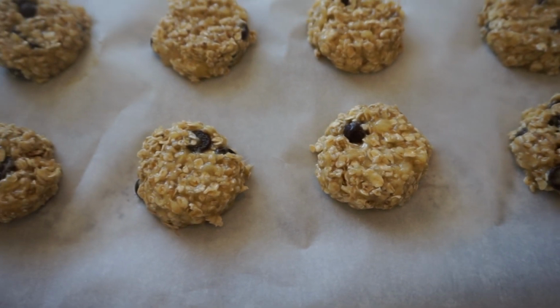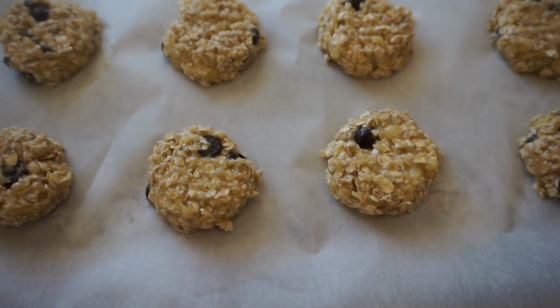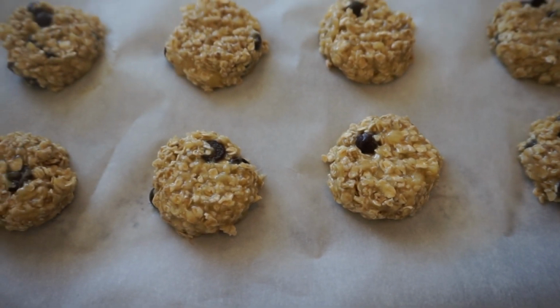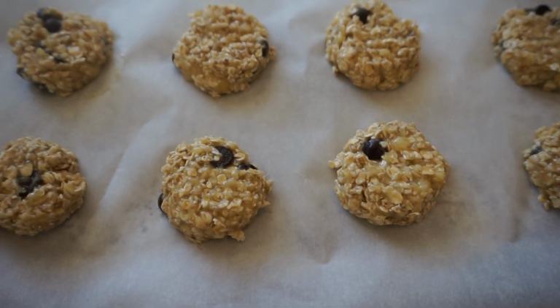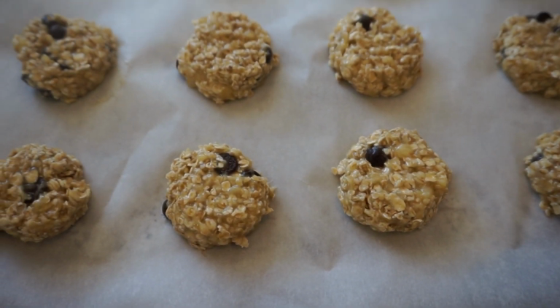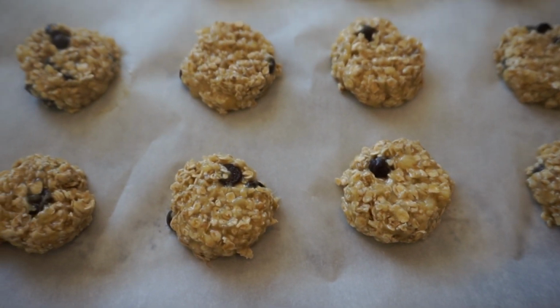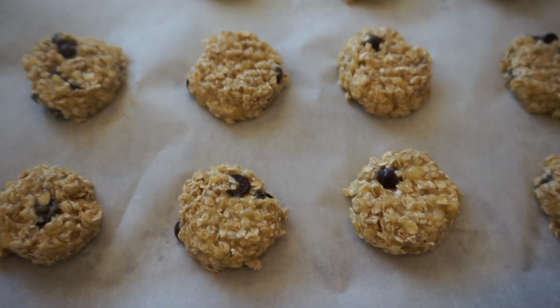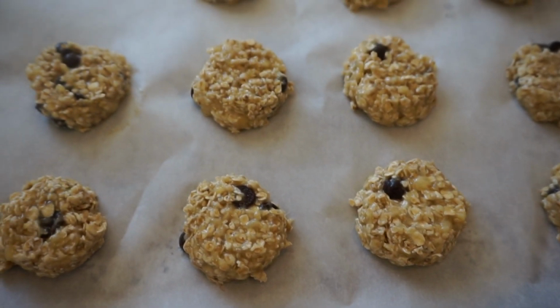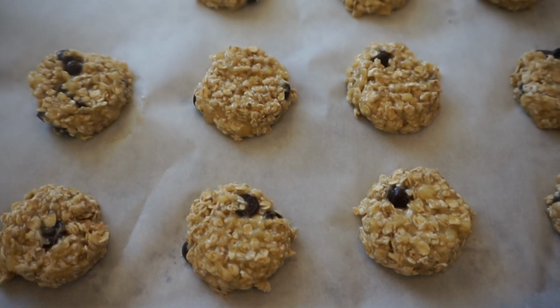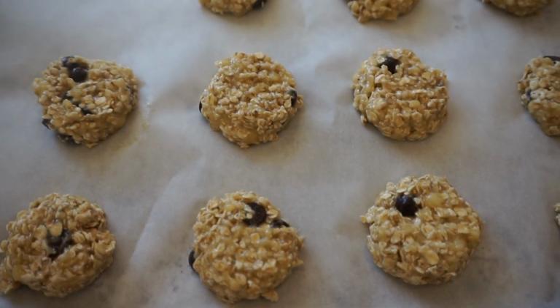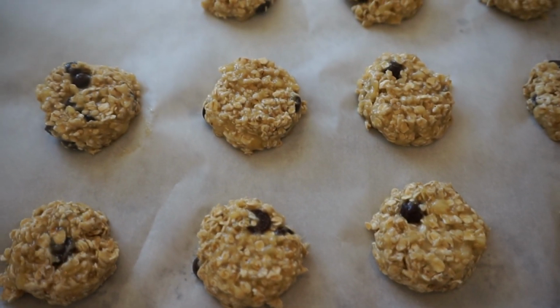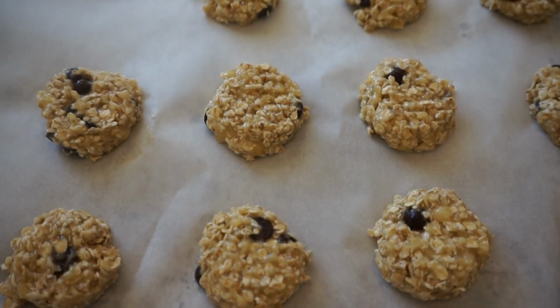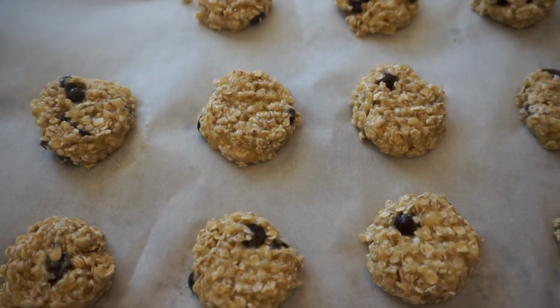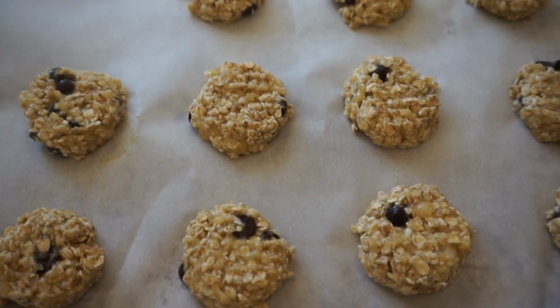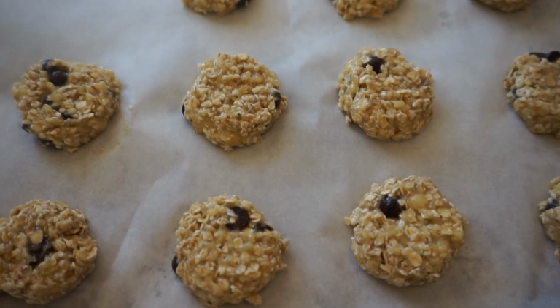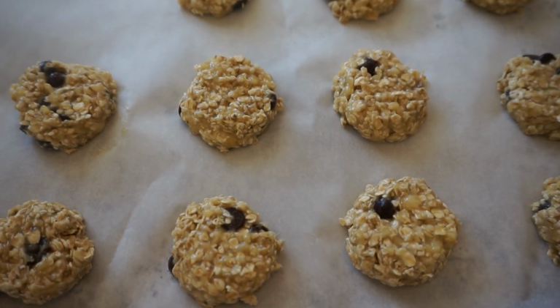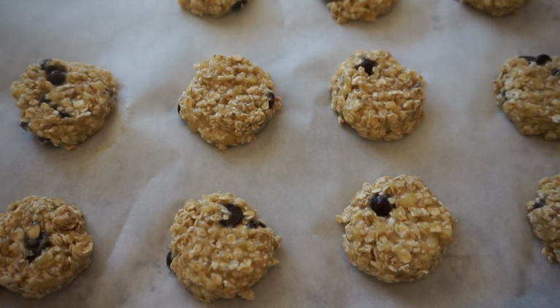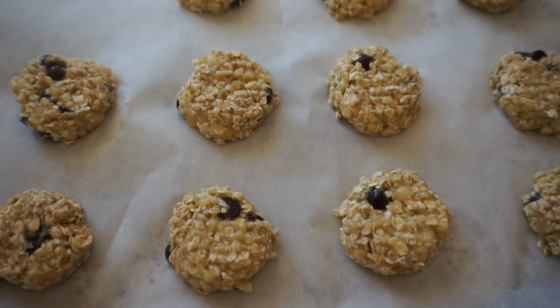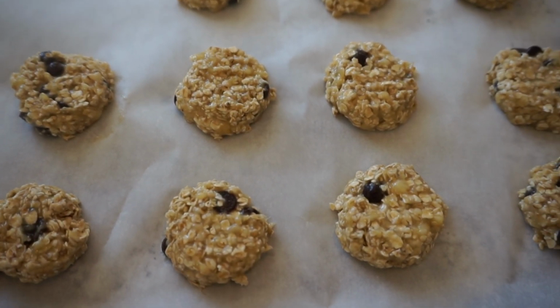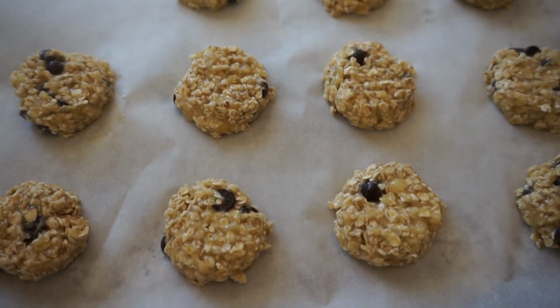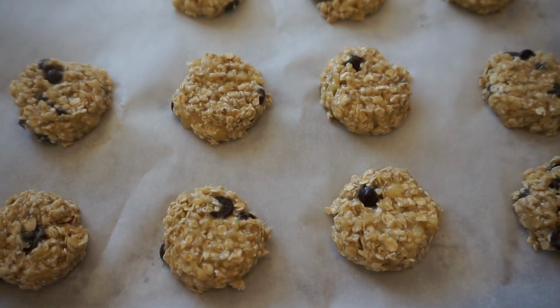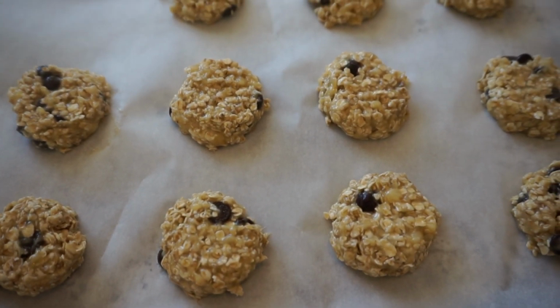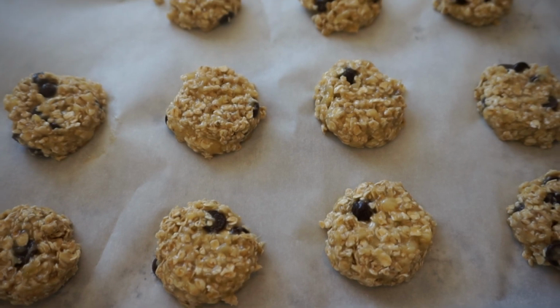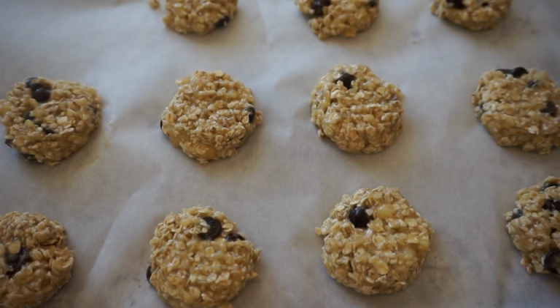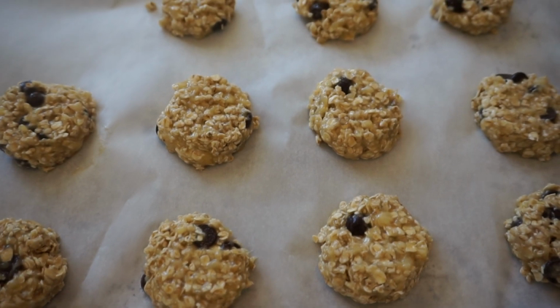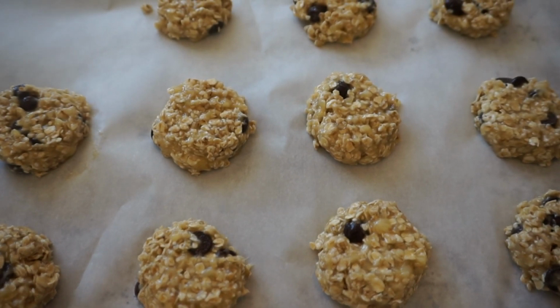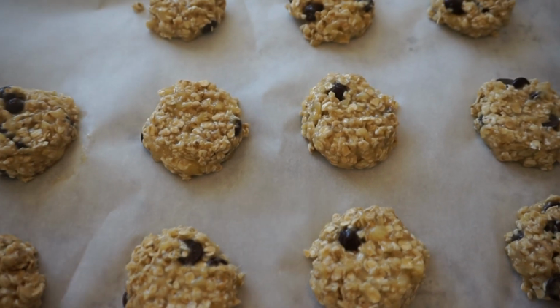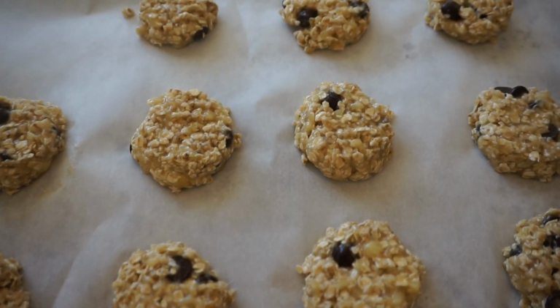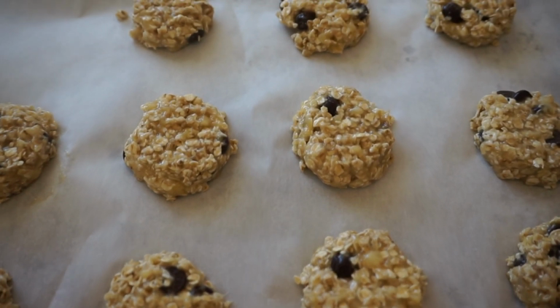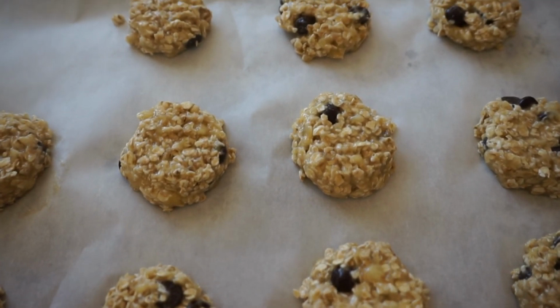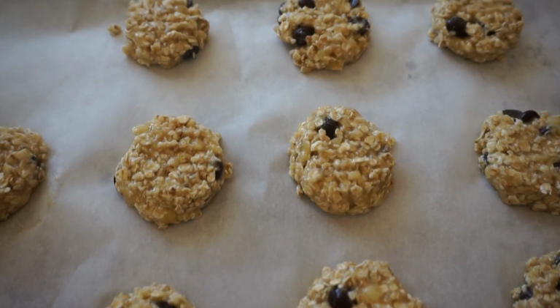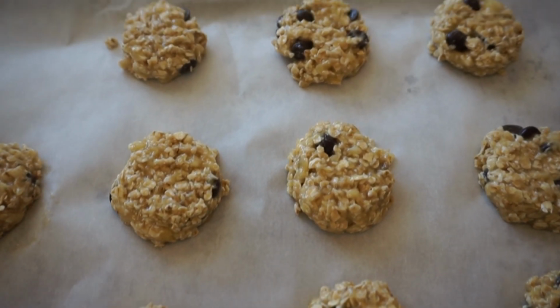I am then going to pop these into the oven for twelve to fifteen minutes, or until the tops of the cookies have a golden color.